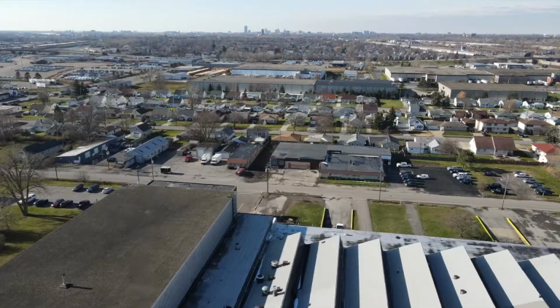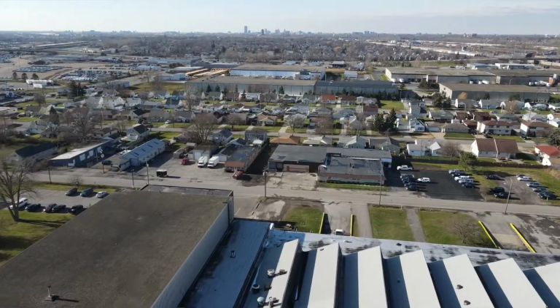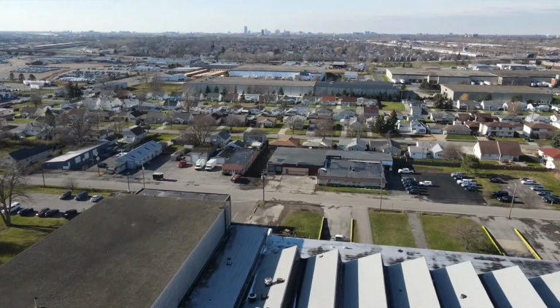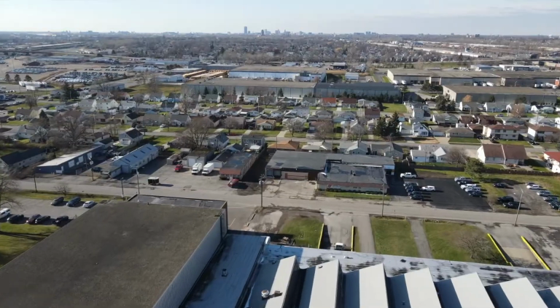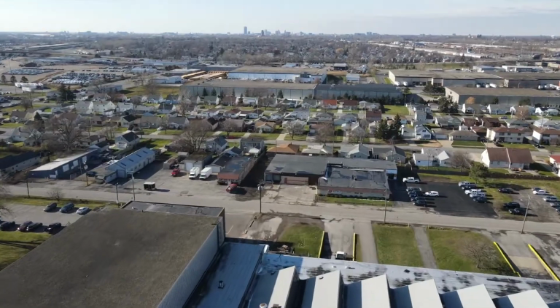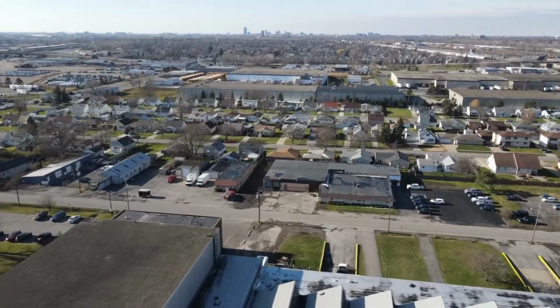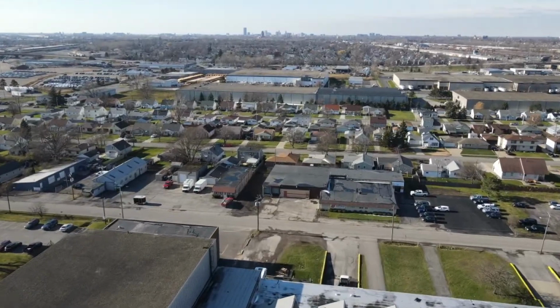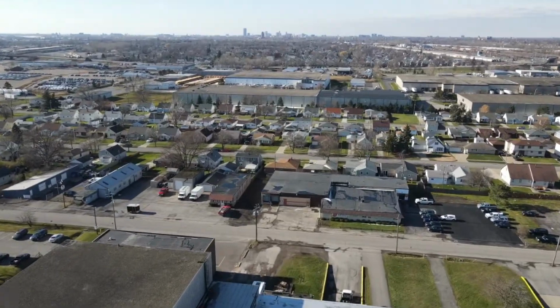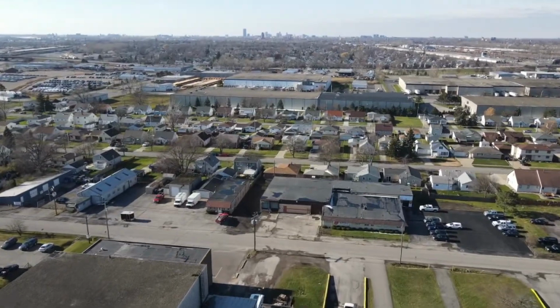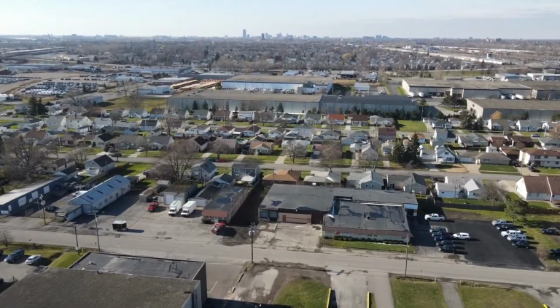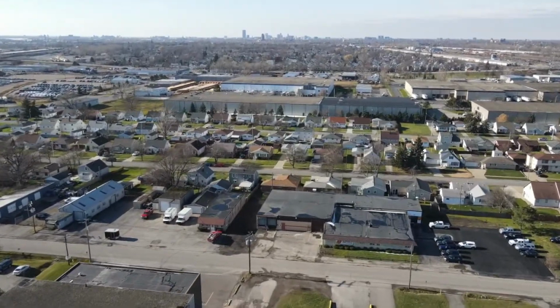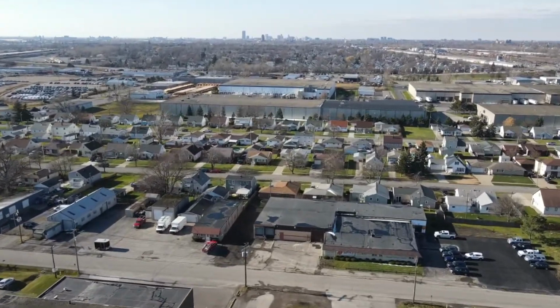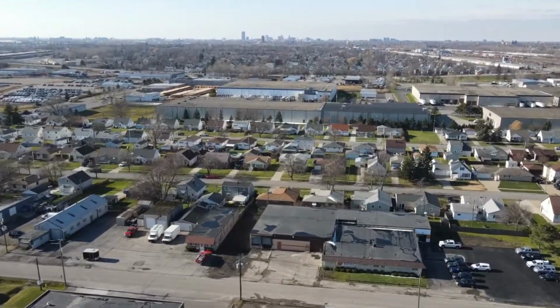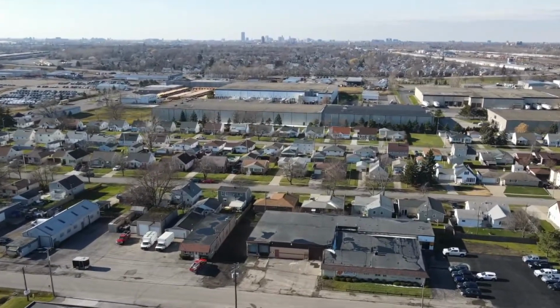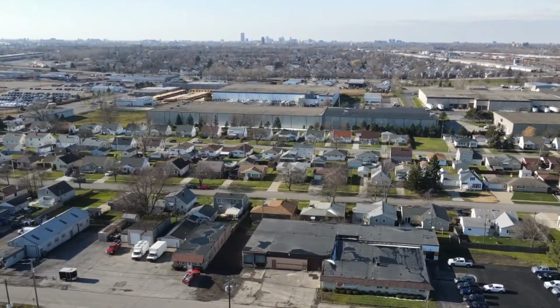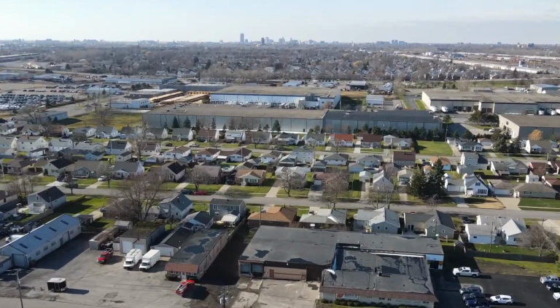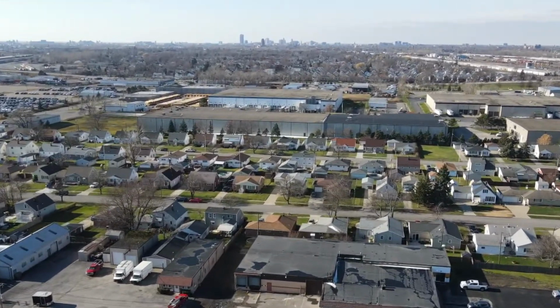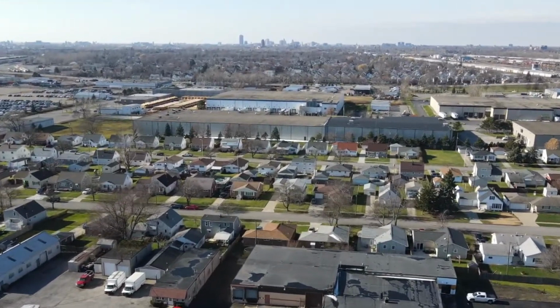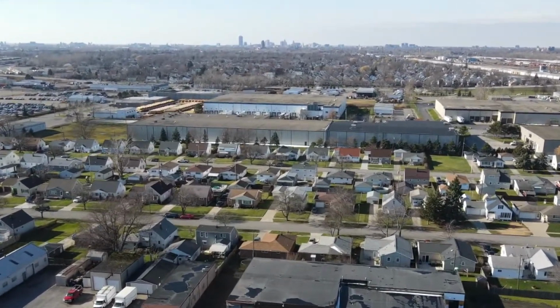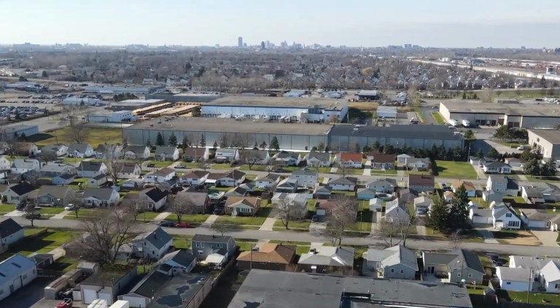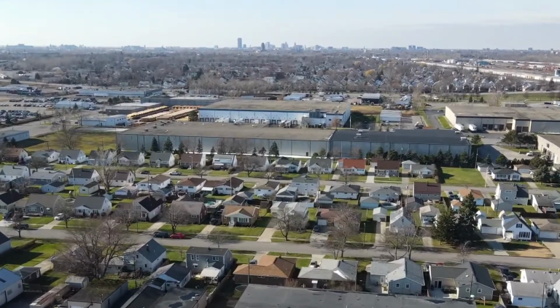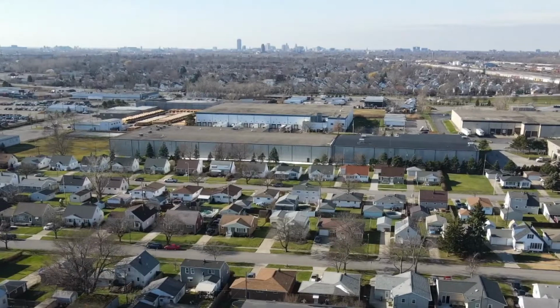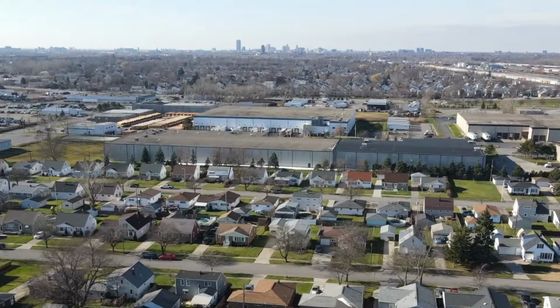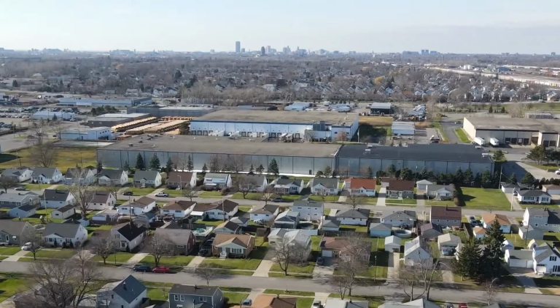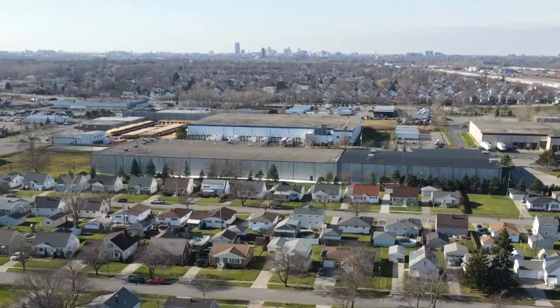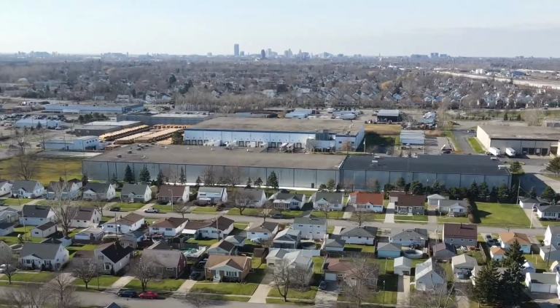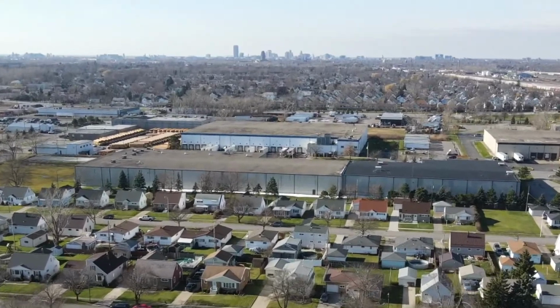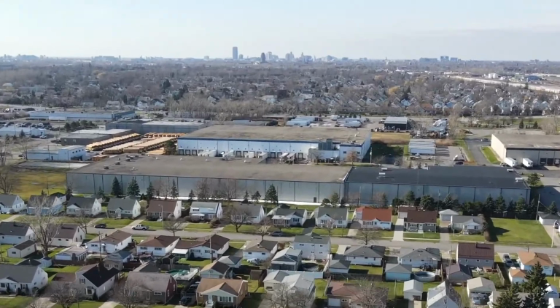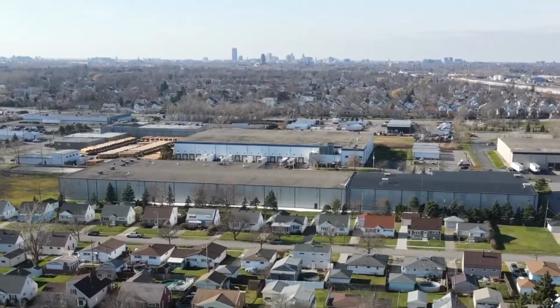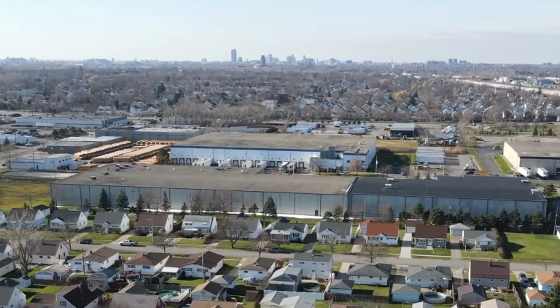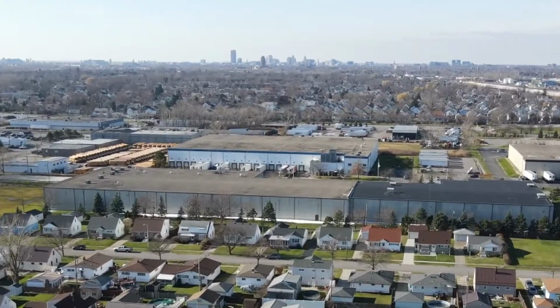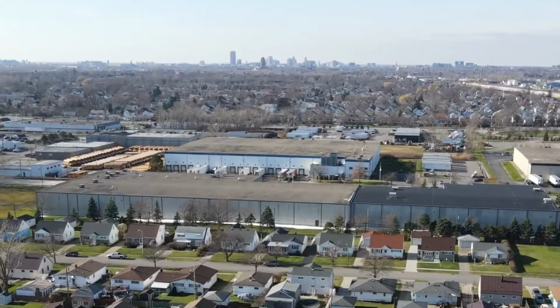It's also minutes away from downtown Buffalo, the Canadian border, and less than a two-hour drive to Toronto.